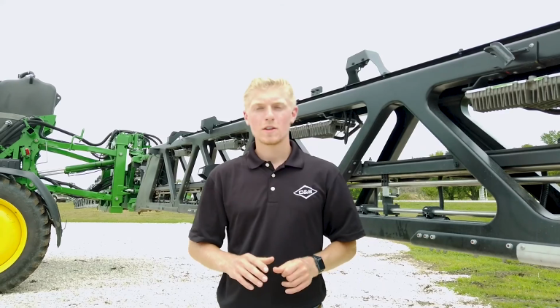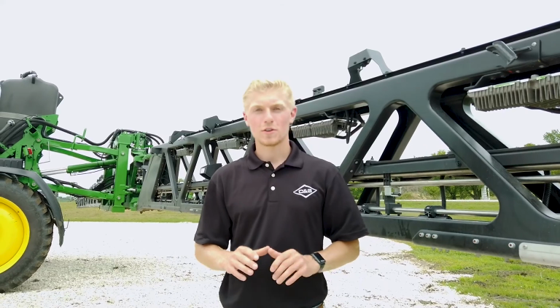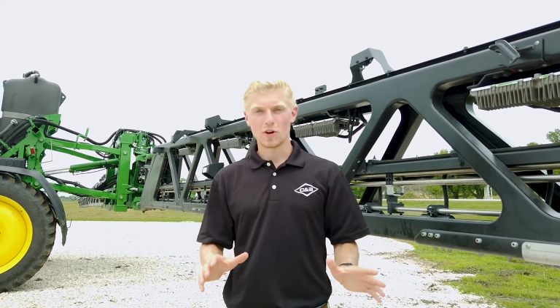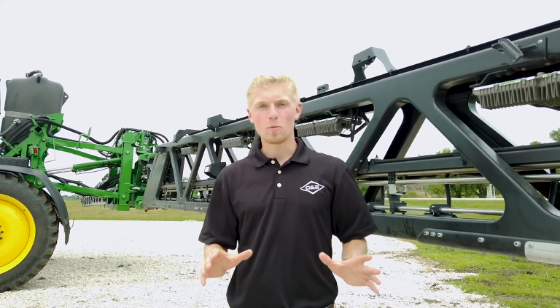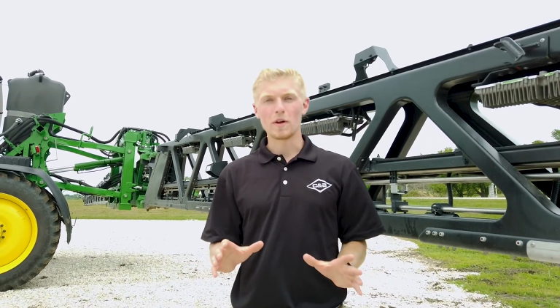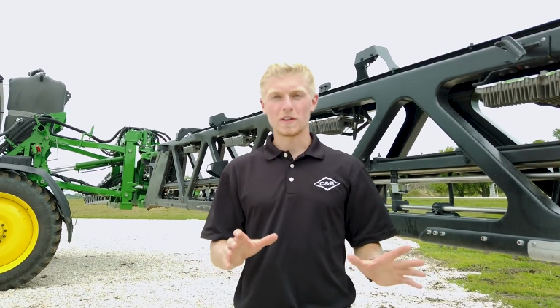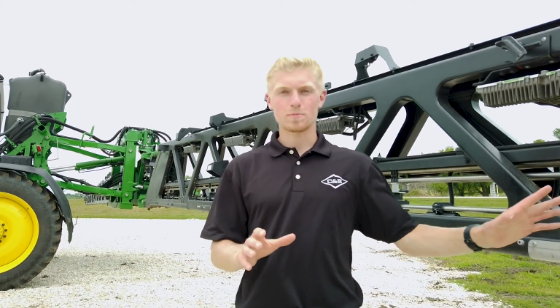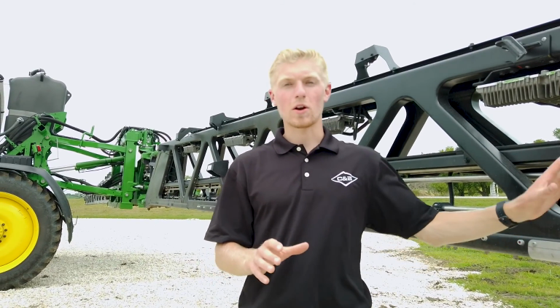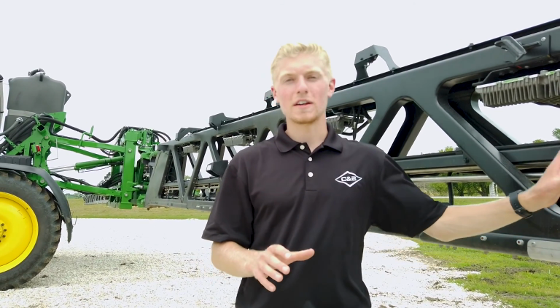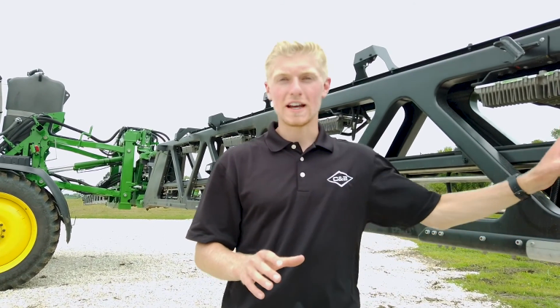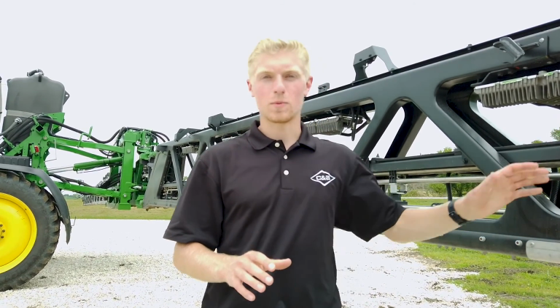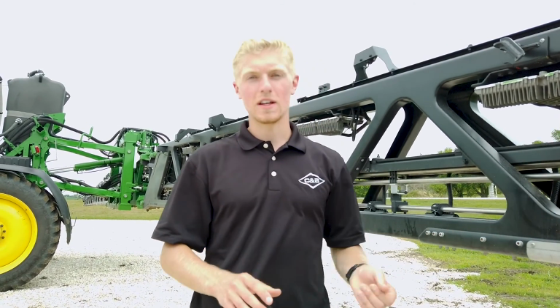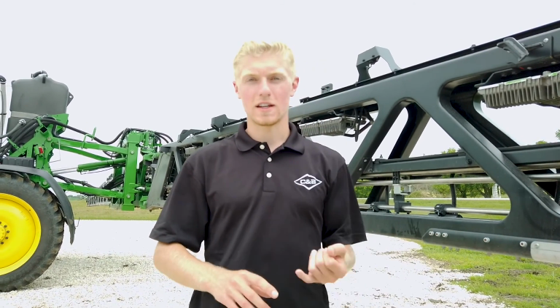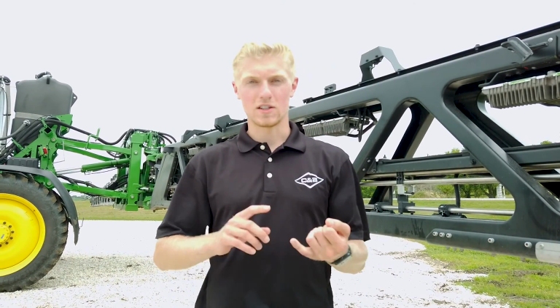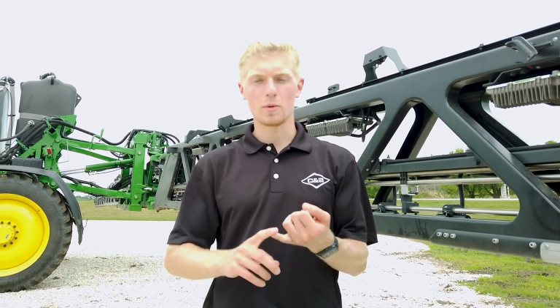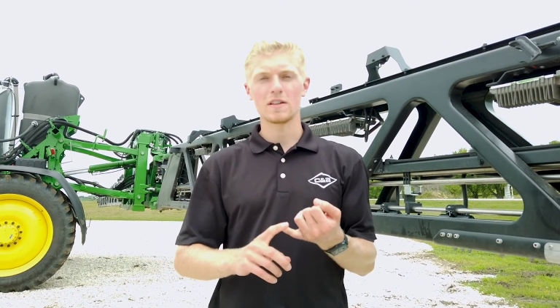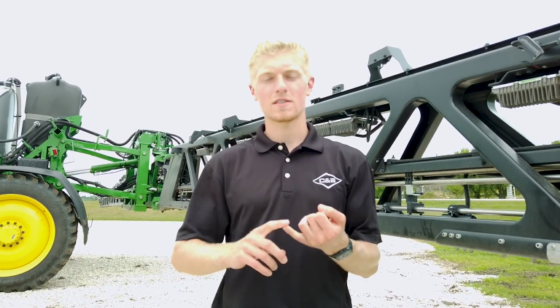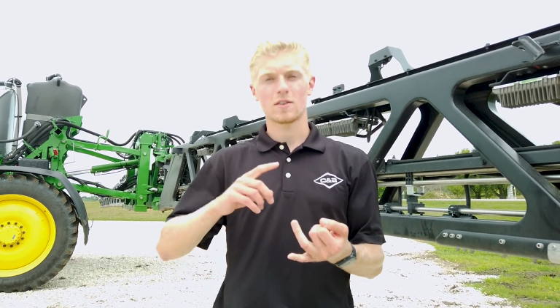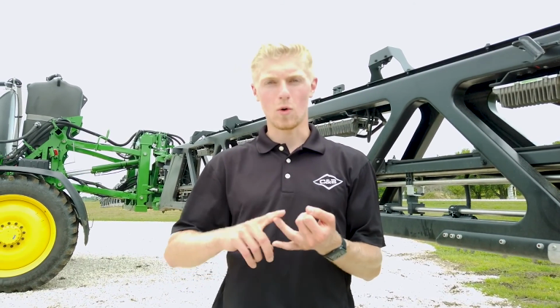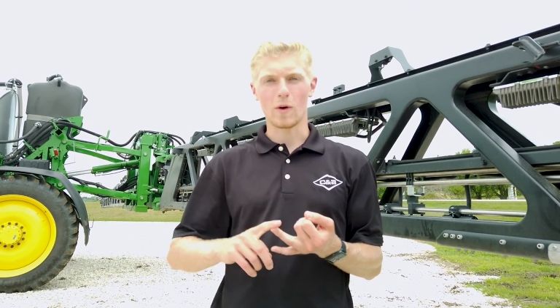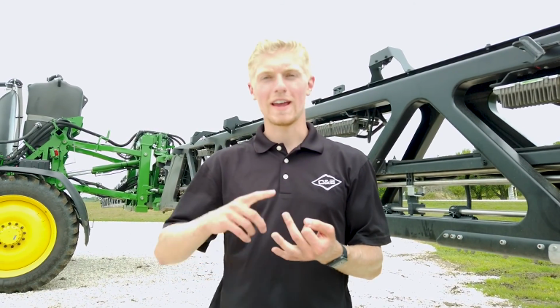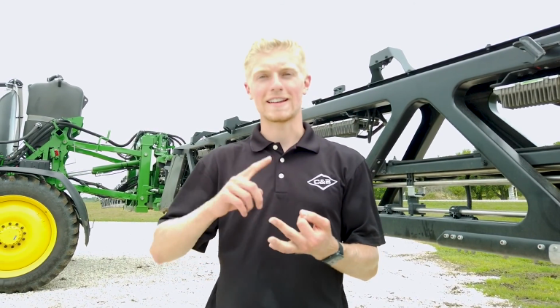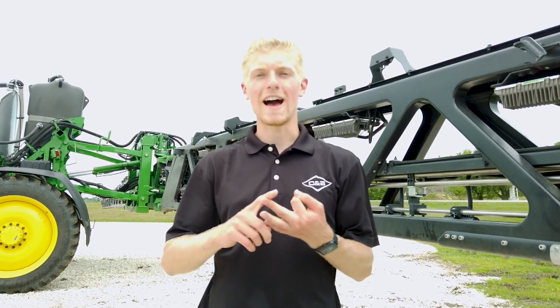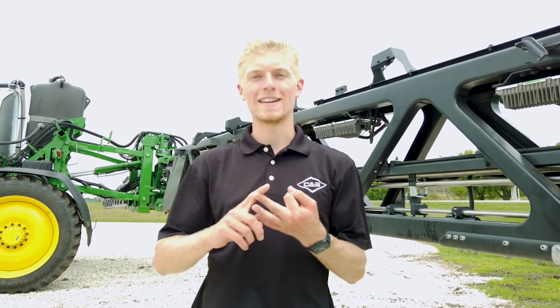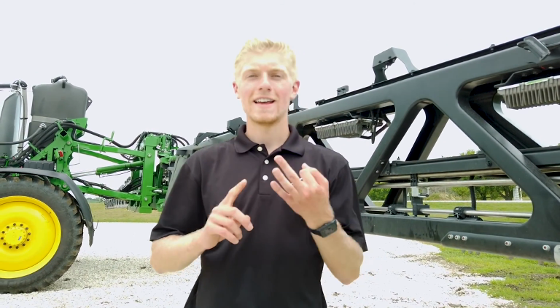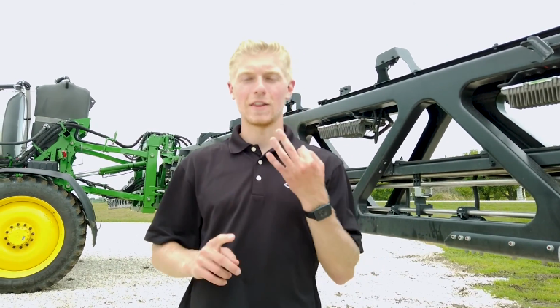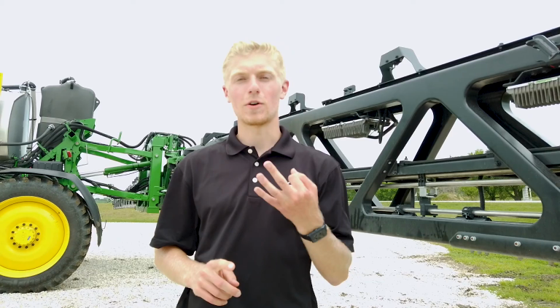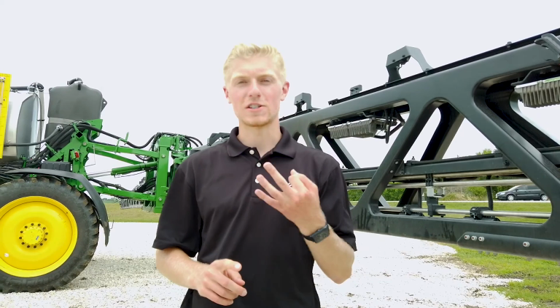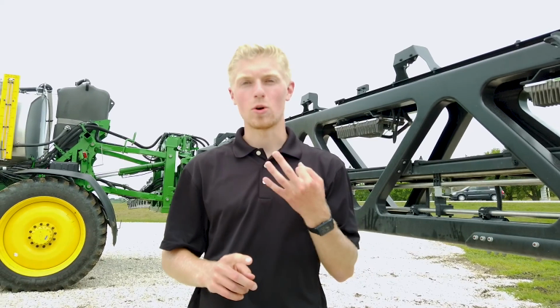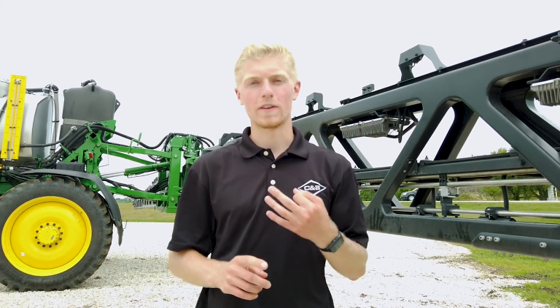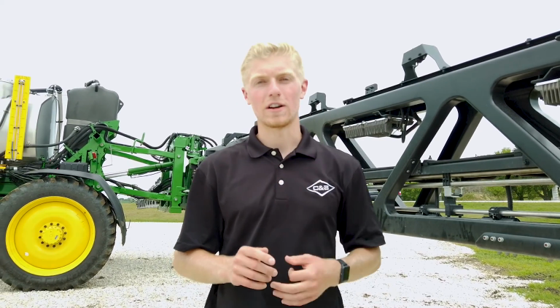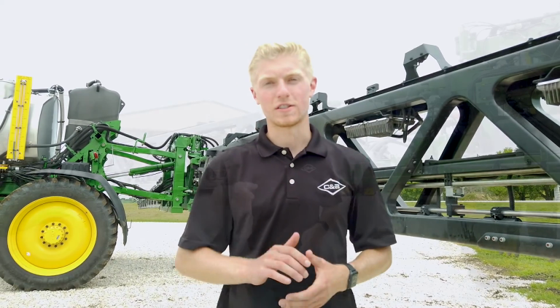At the current moment, this sprayer can detect weeds in soybeans, corn, and cotton in 30-inch row configurations.